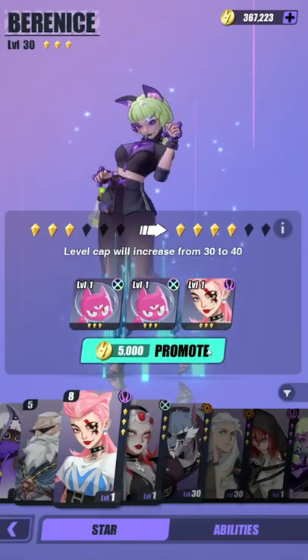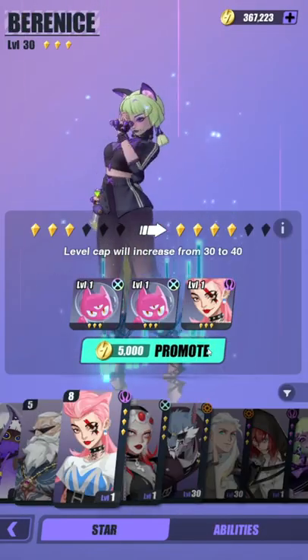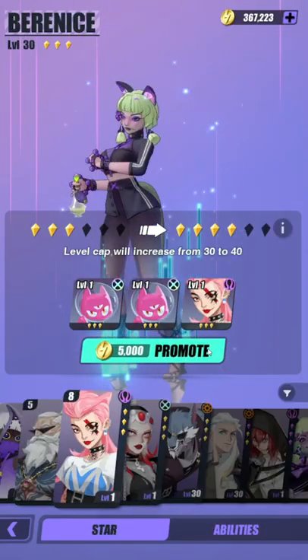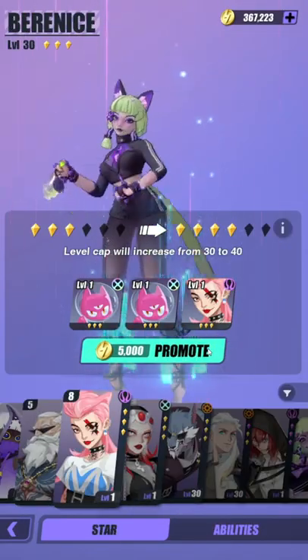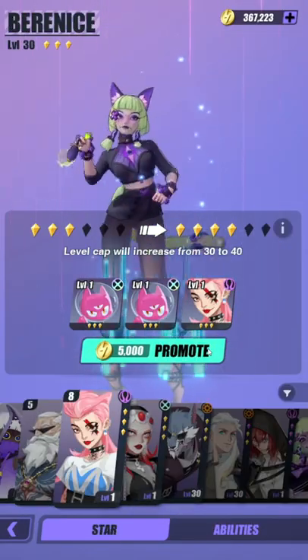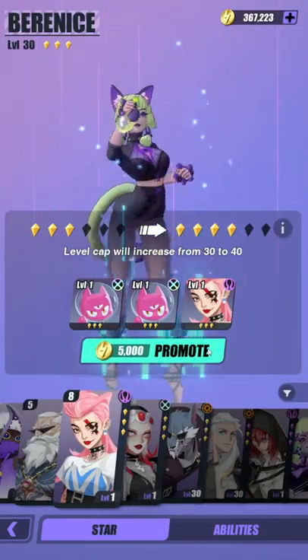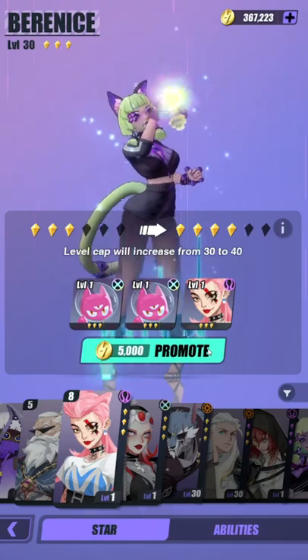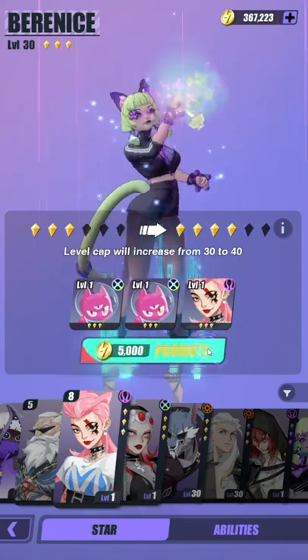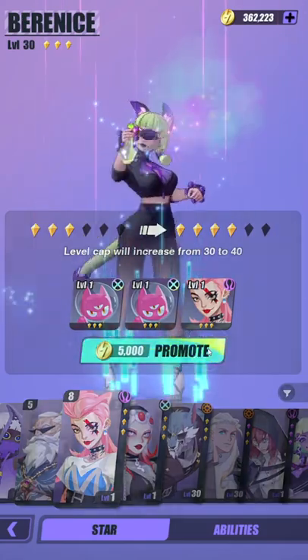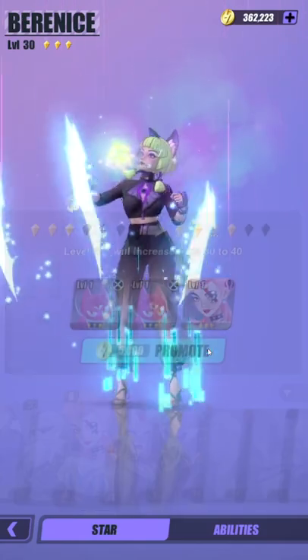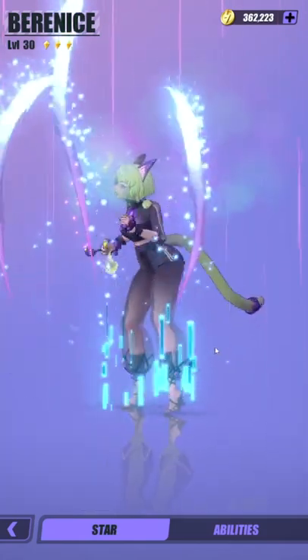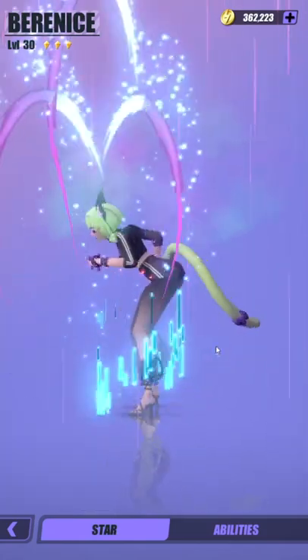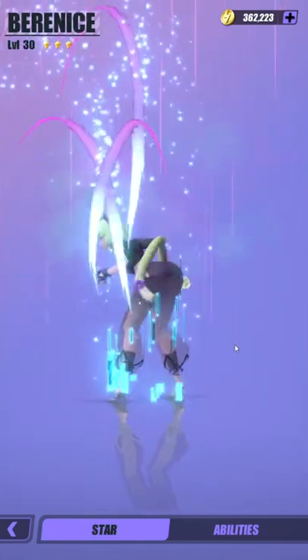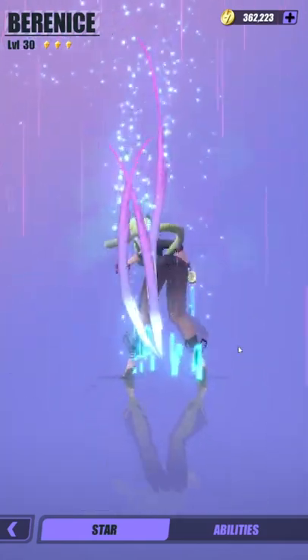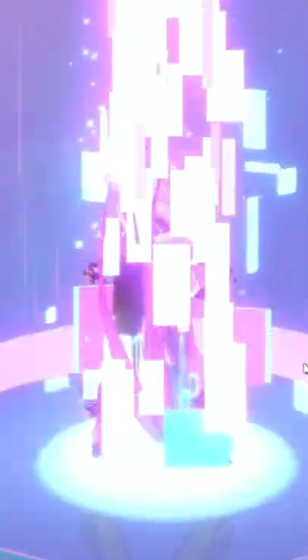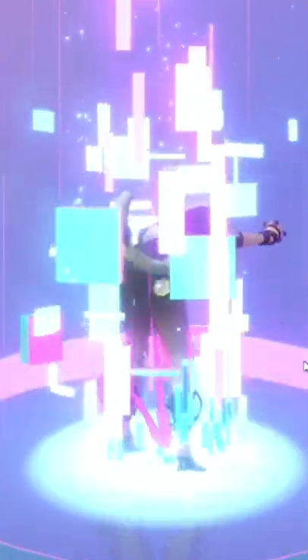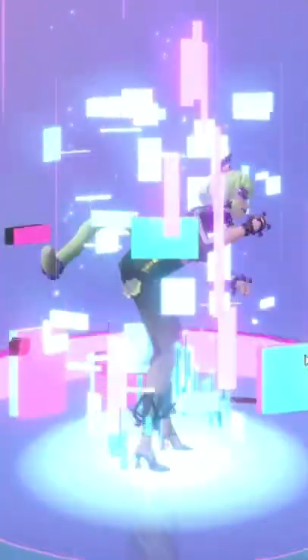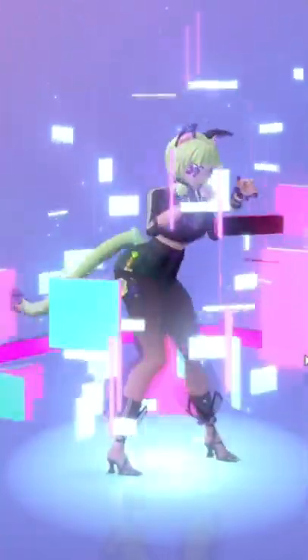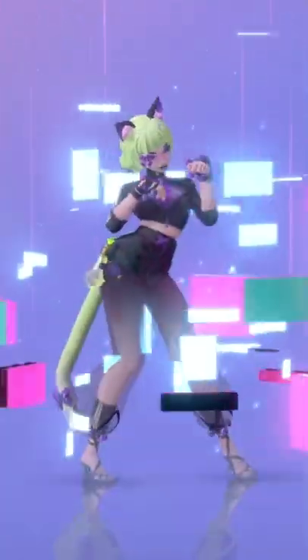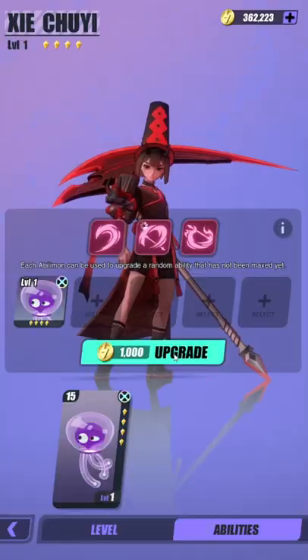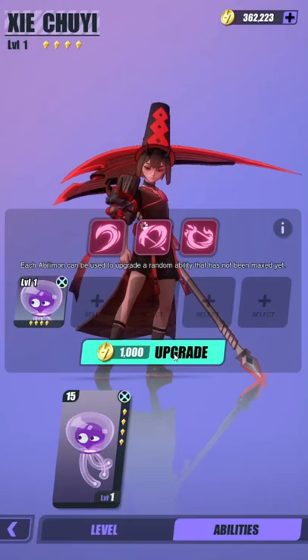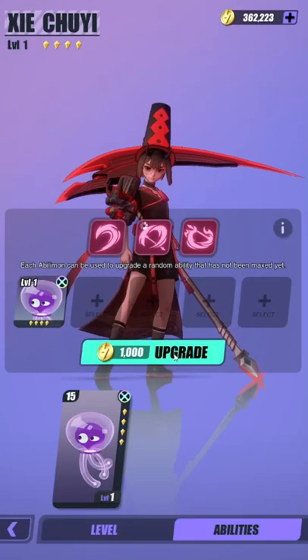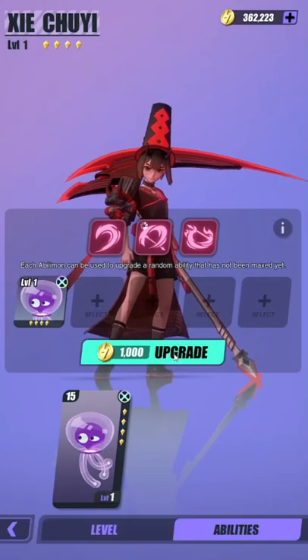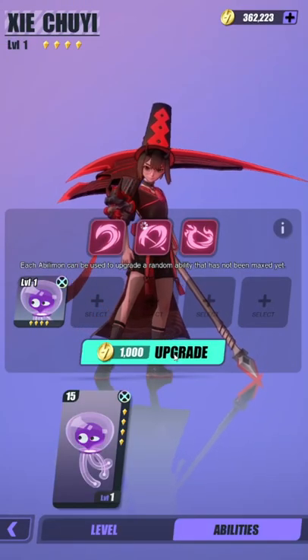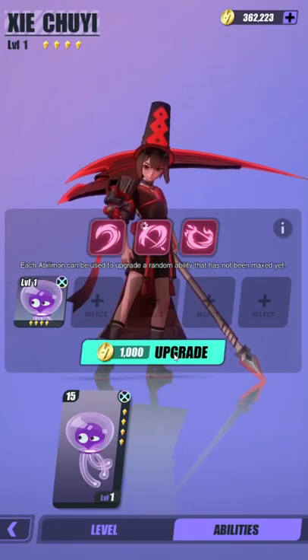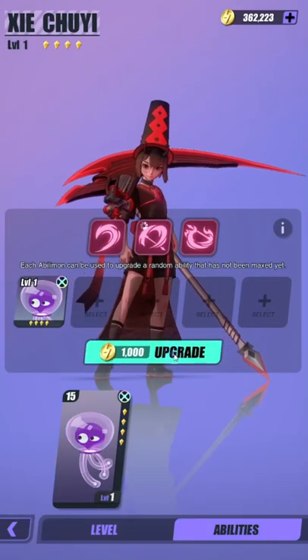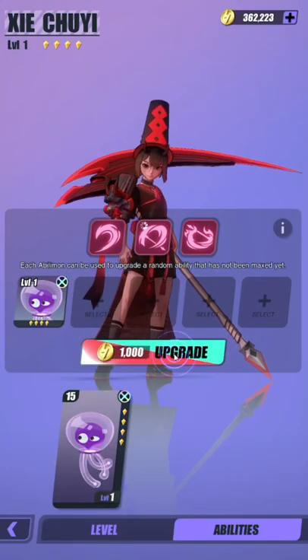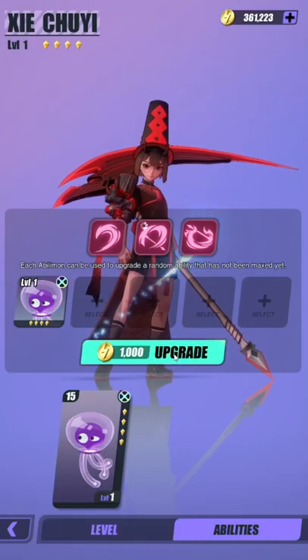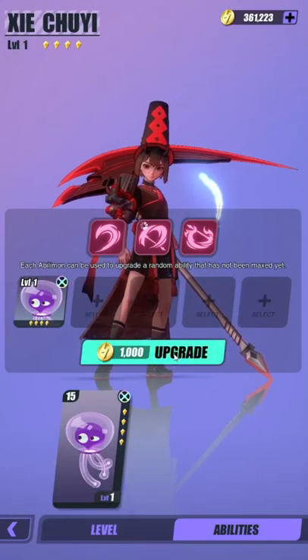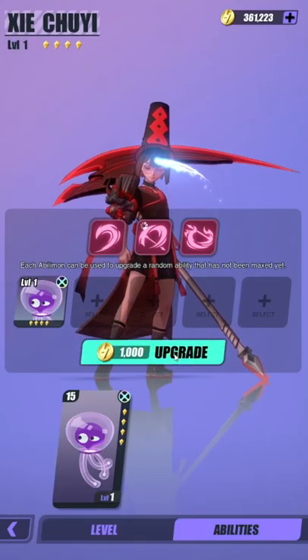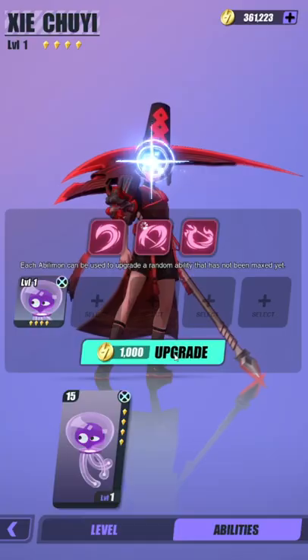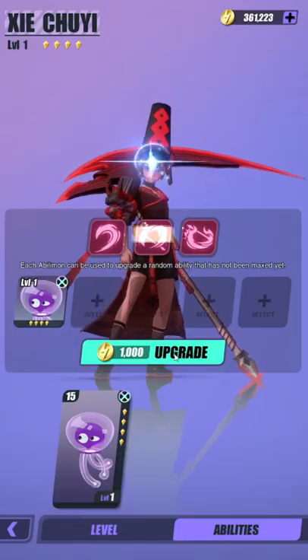Use Staromons or espers you don't plan on using to promote your heroes. Level up your espers' abilities using Abilimons.